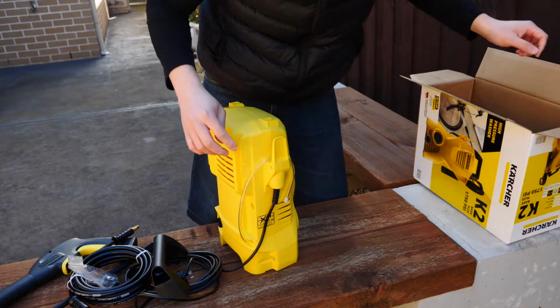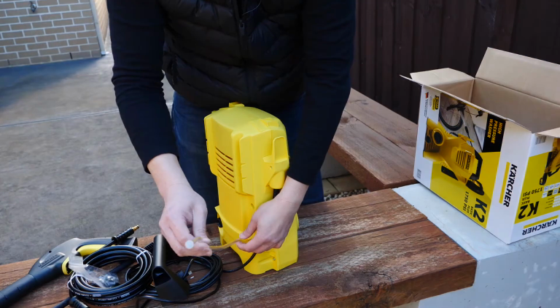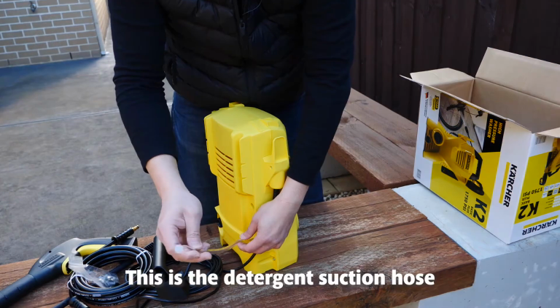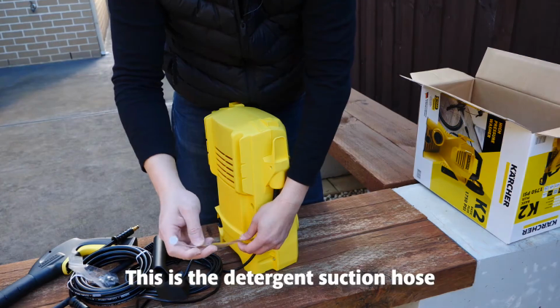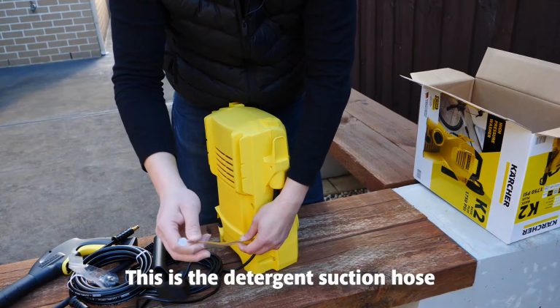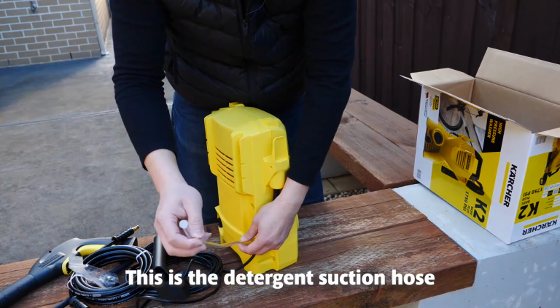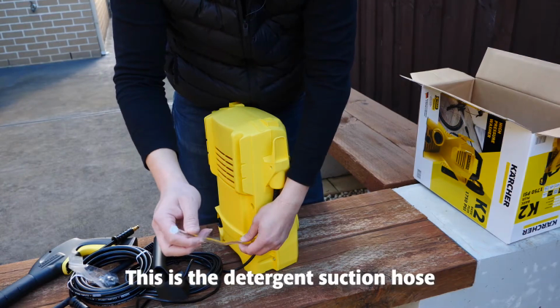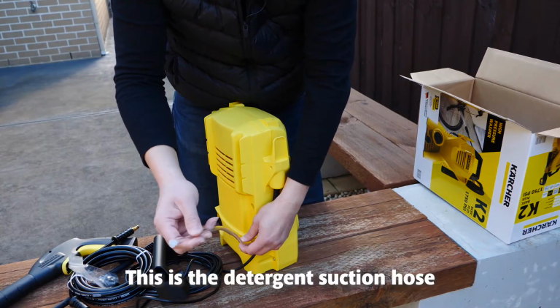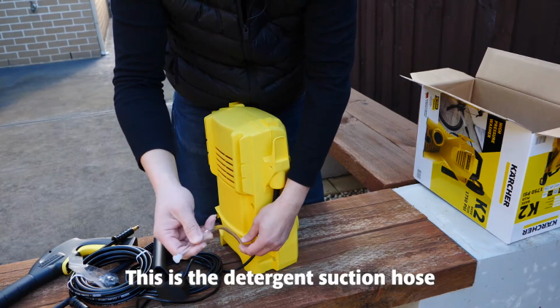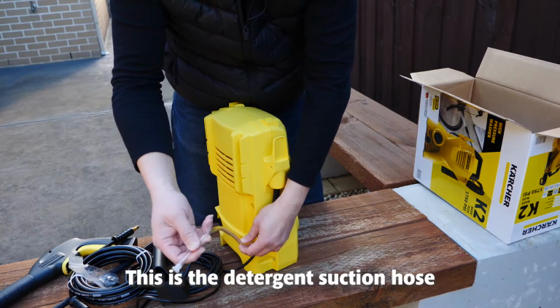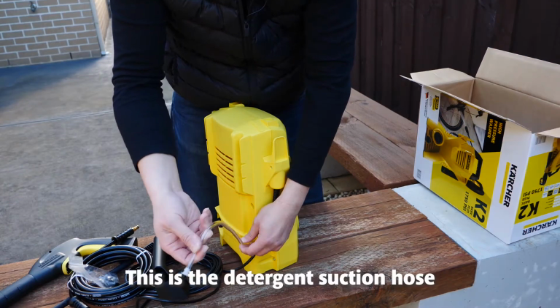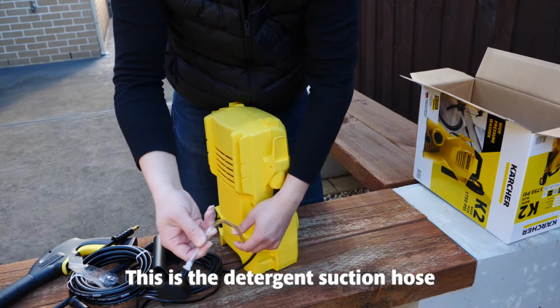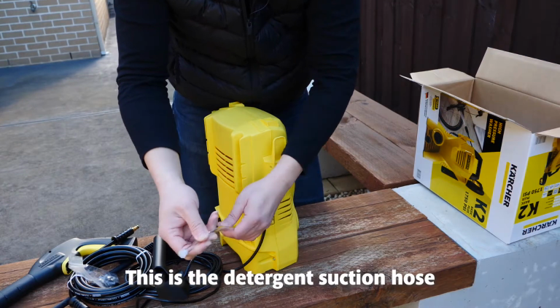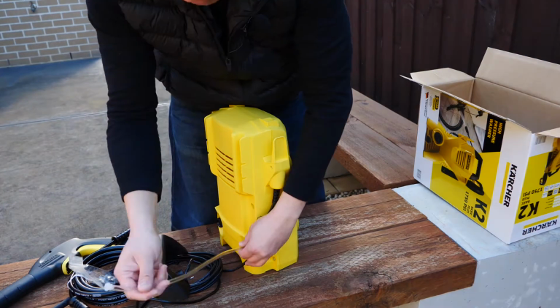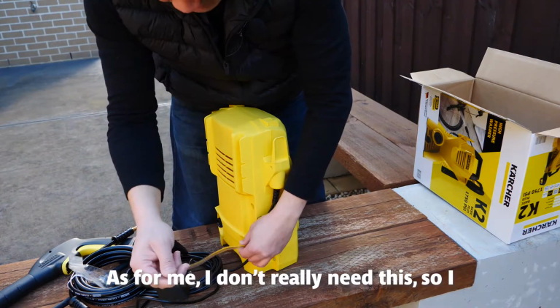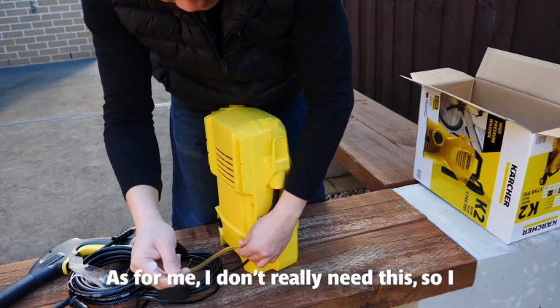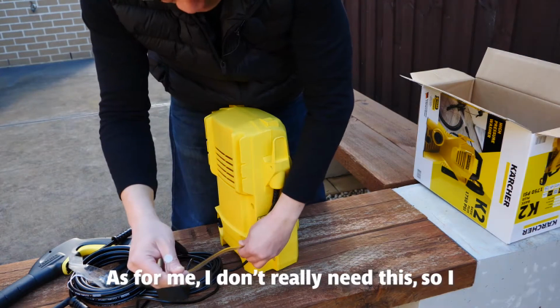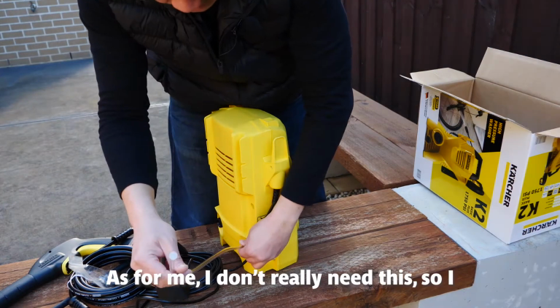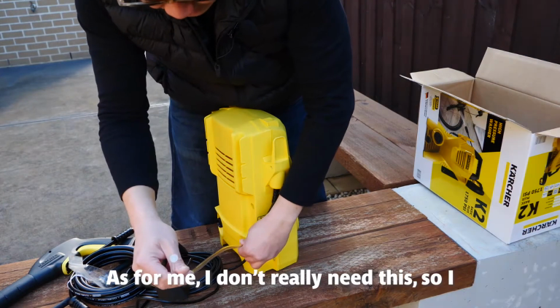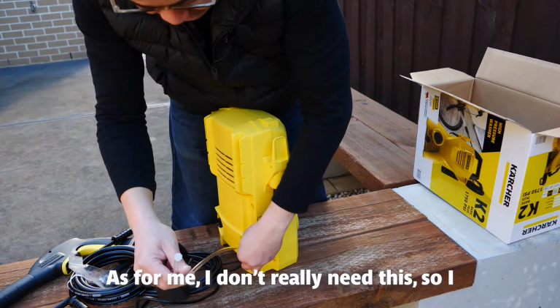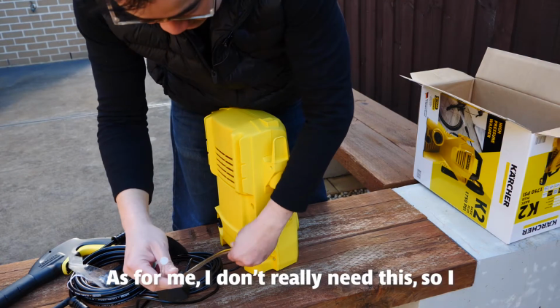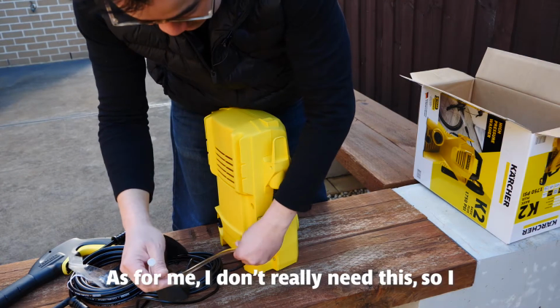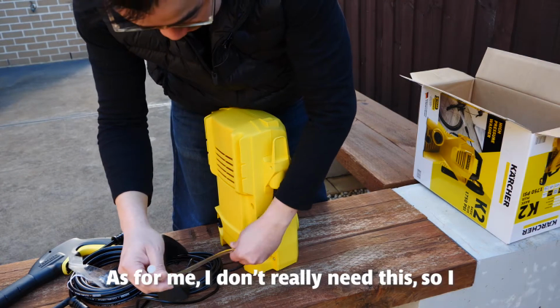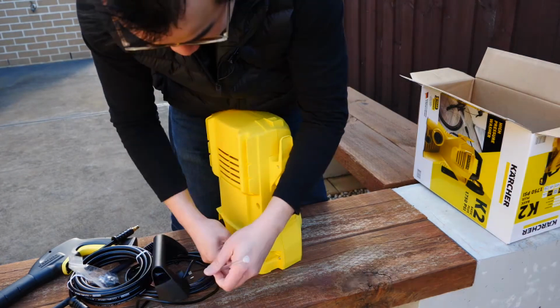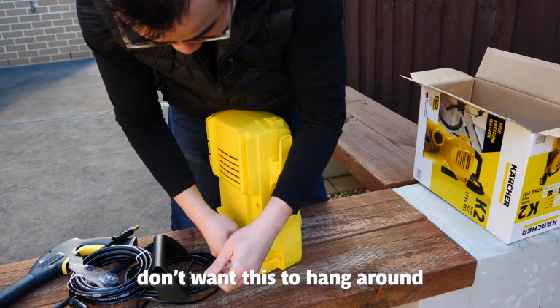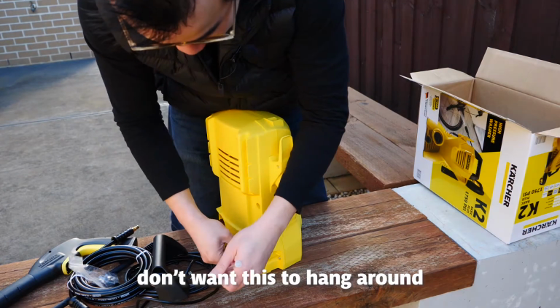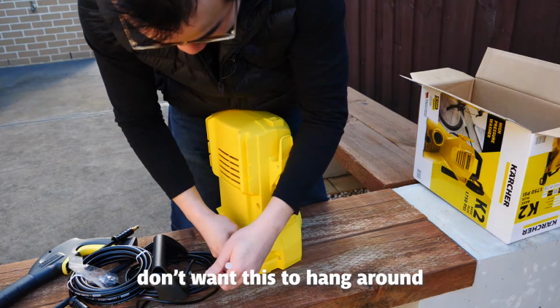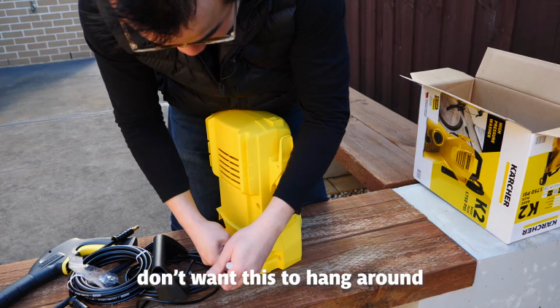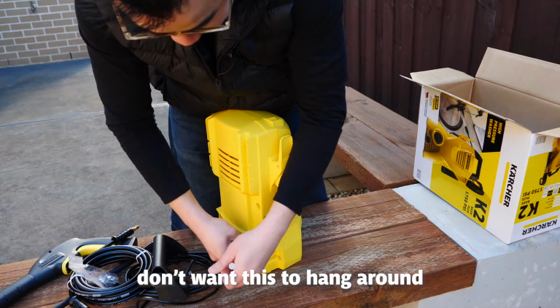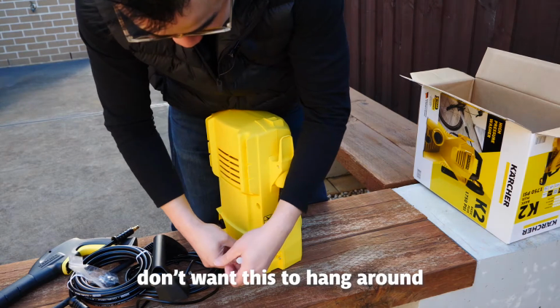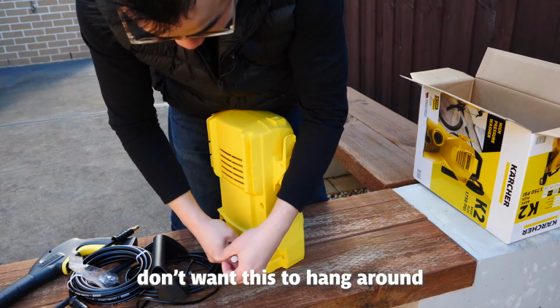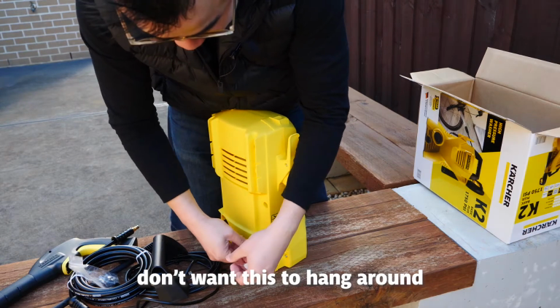This is the detergent suction hose. As for me, I don't really need this, so I don't want this to hang around.